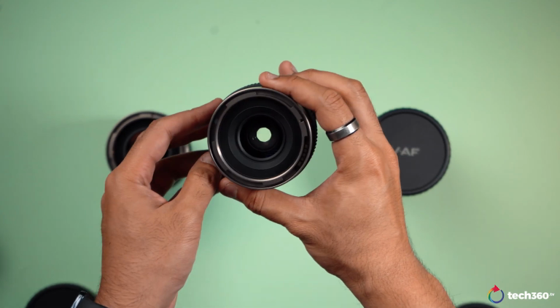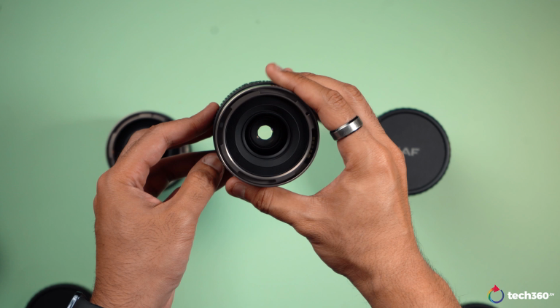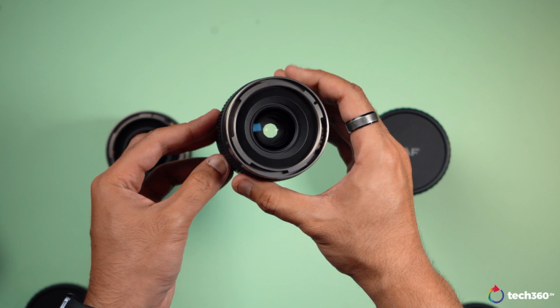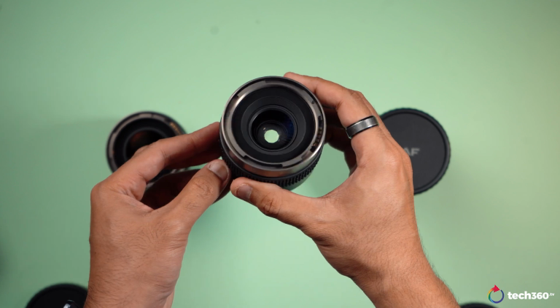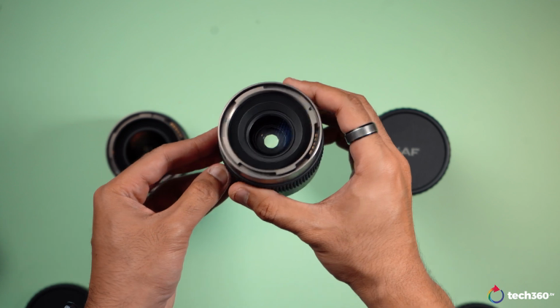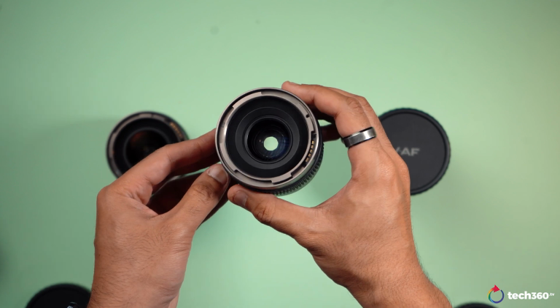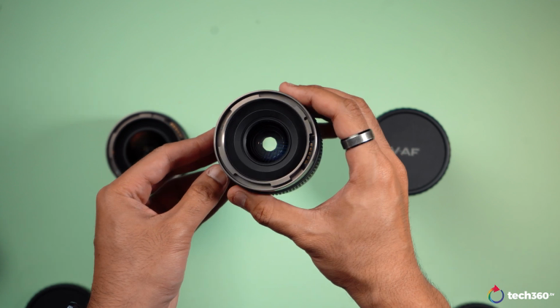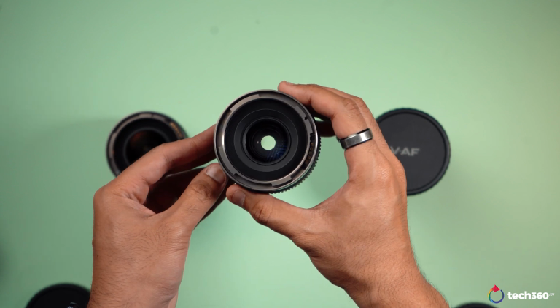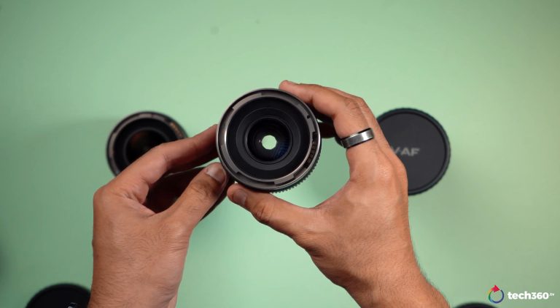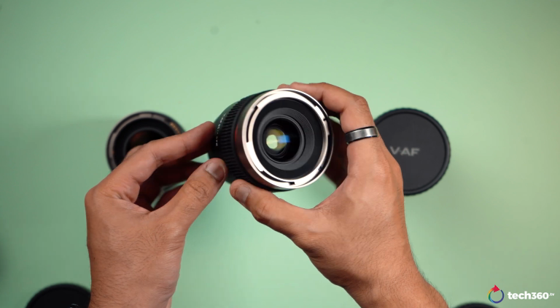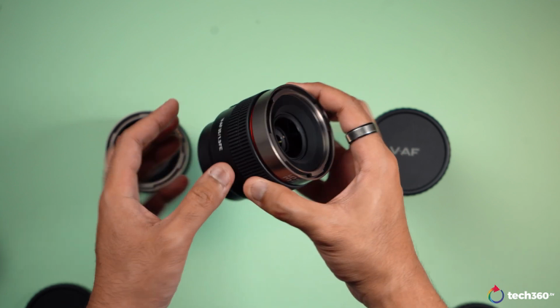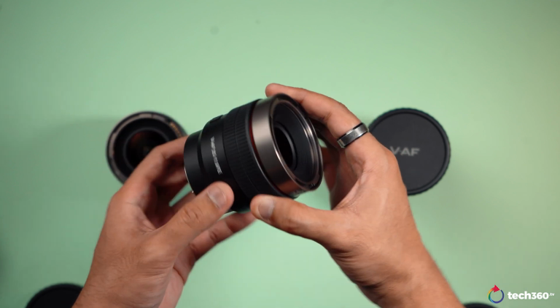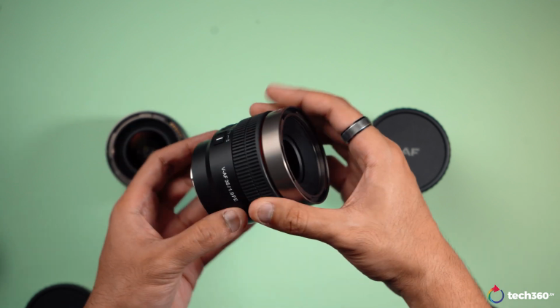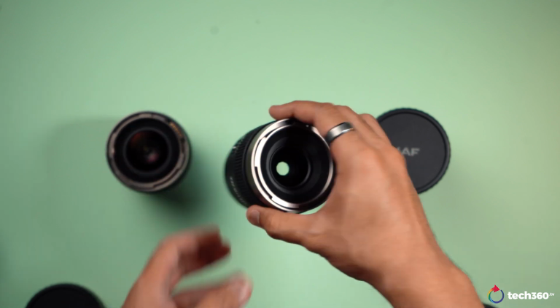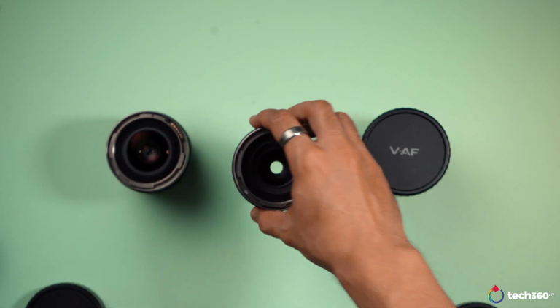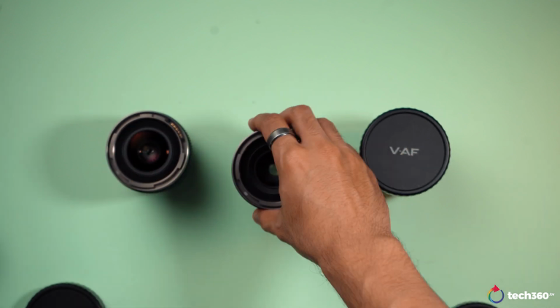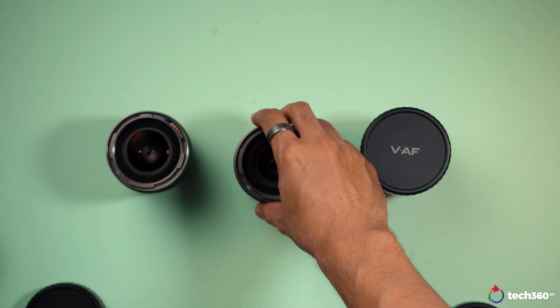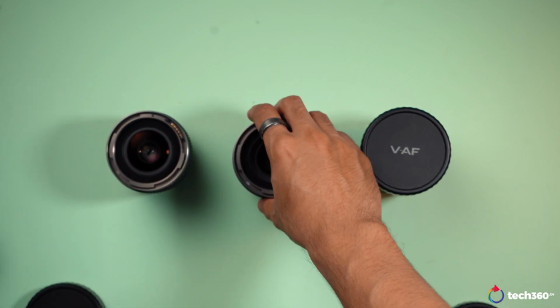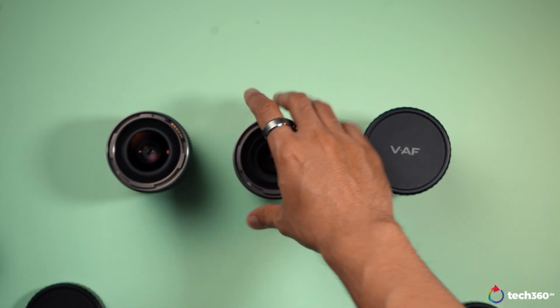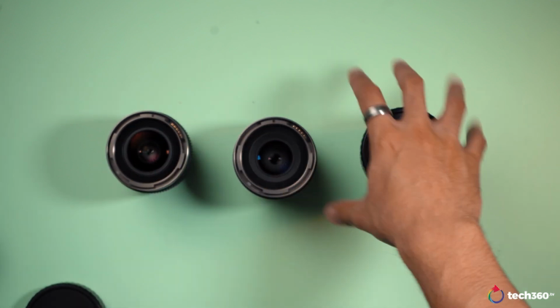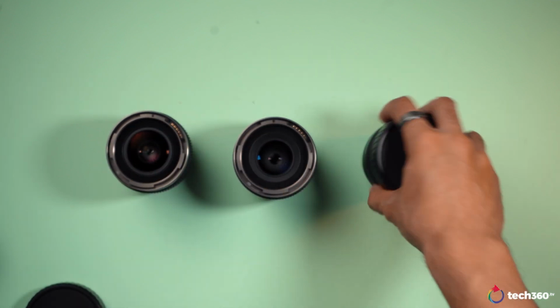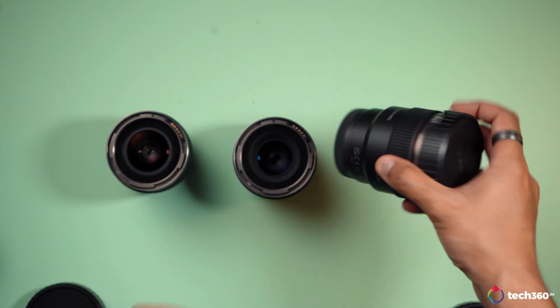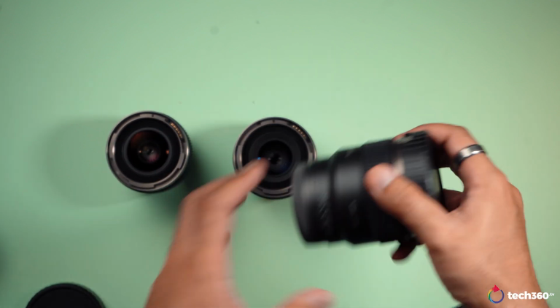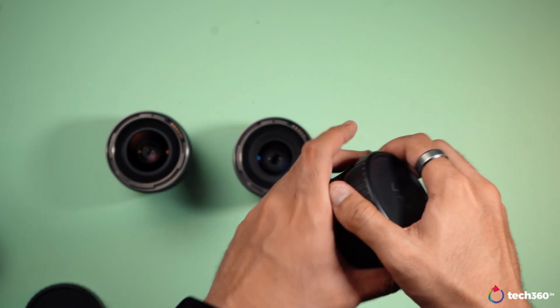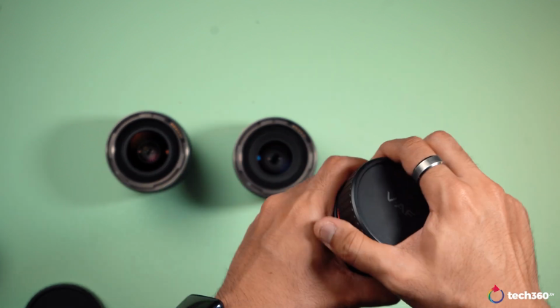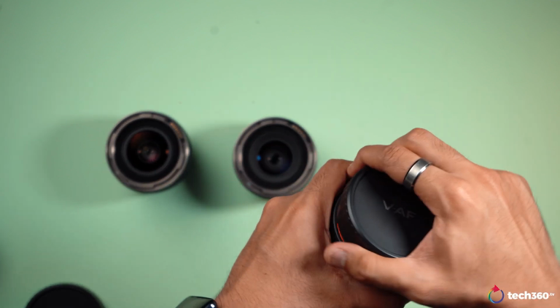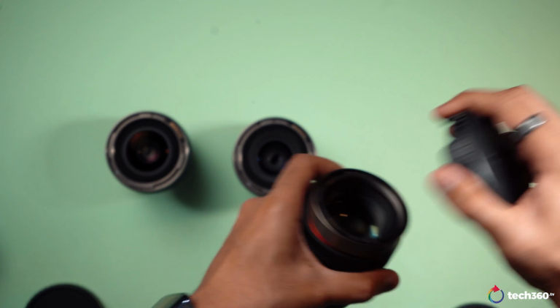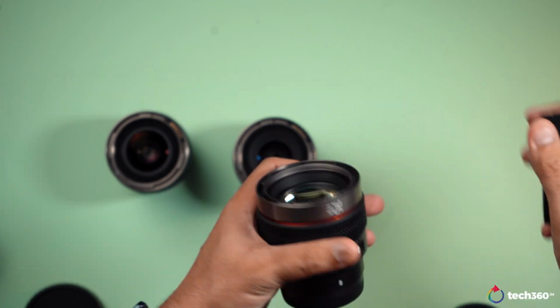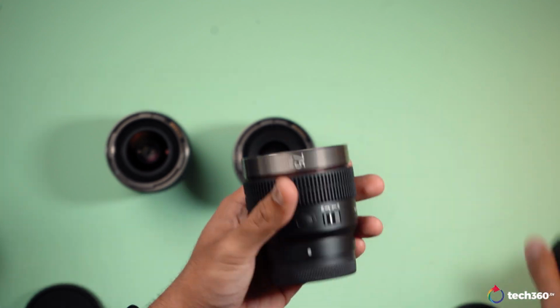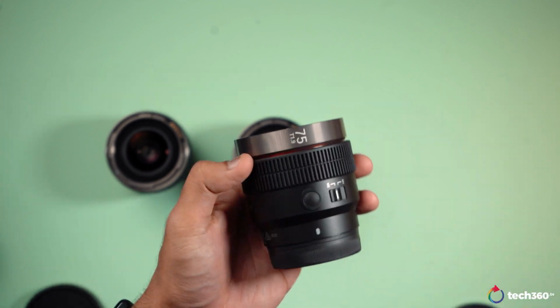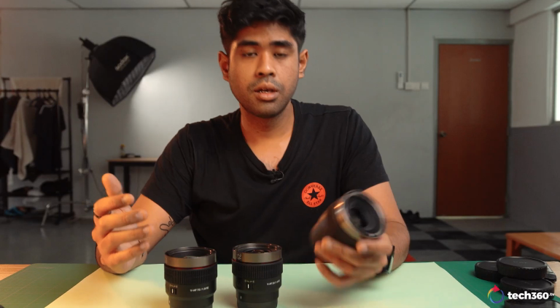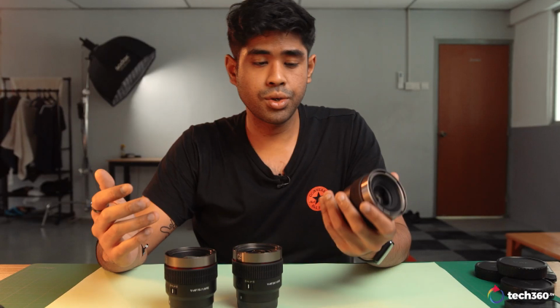Overall, it's a very smooth focus ring but might just take some muscle memory to really get used to it.